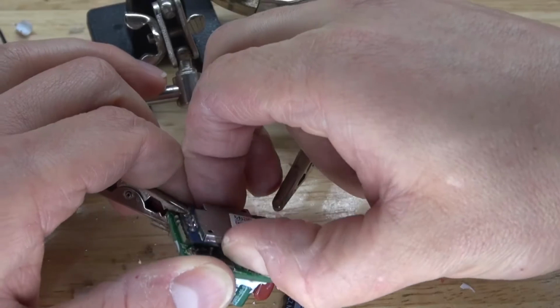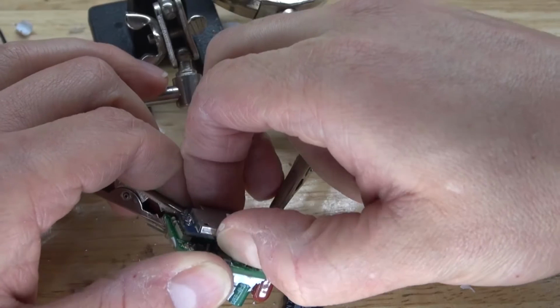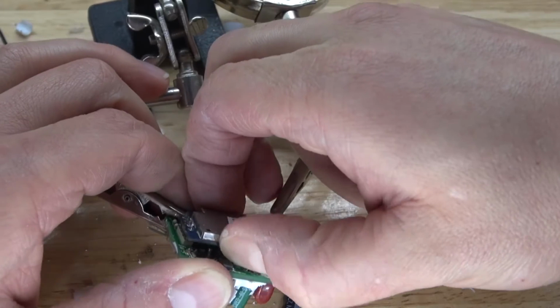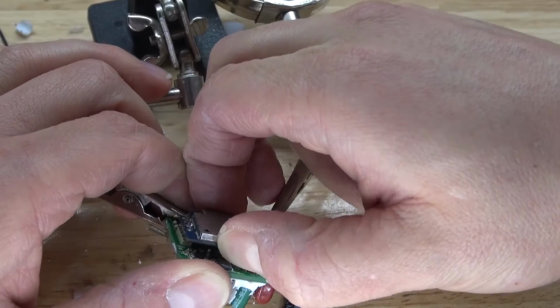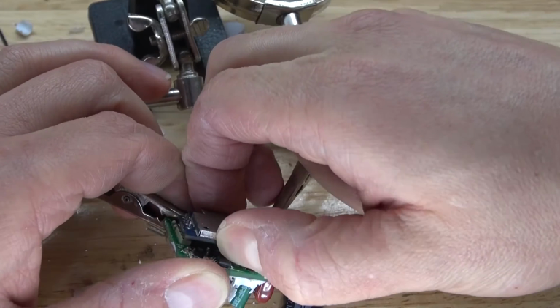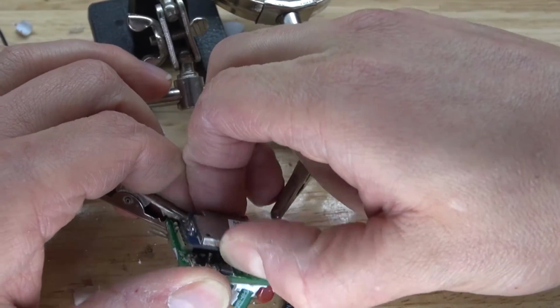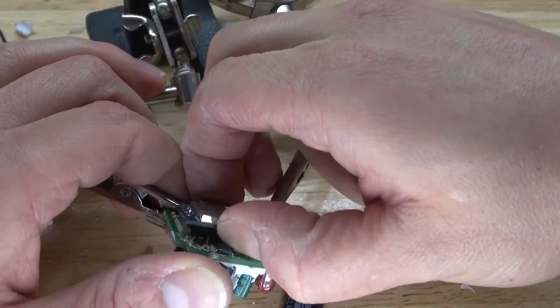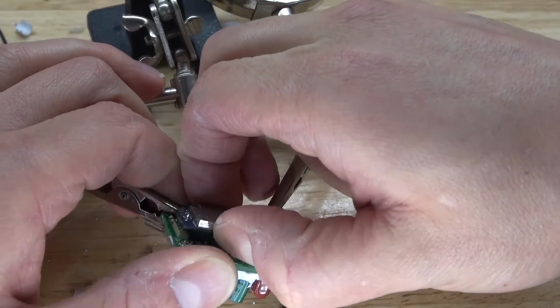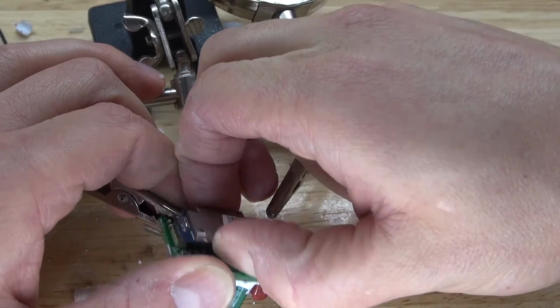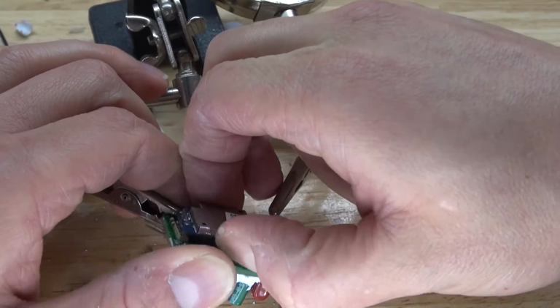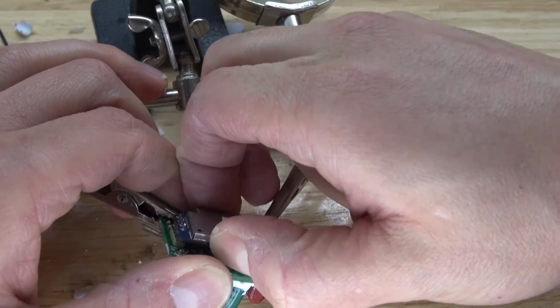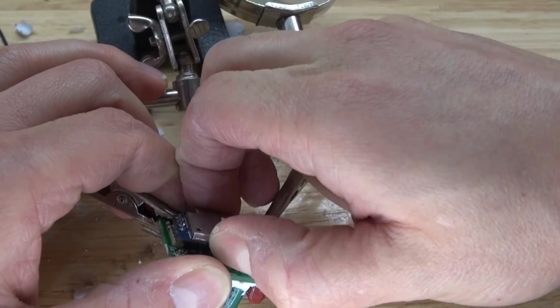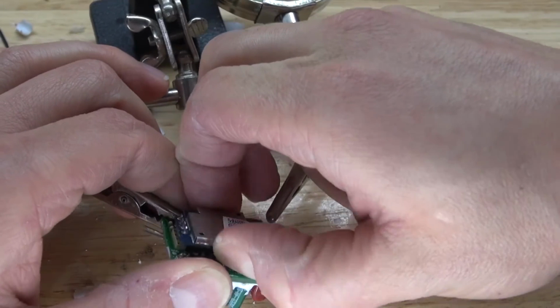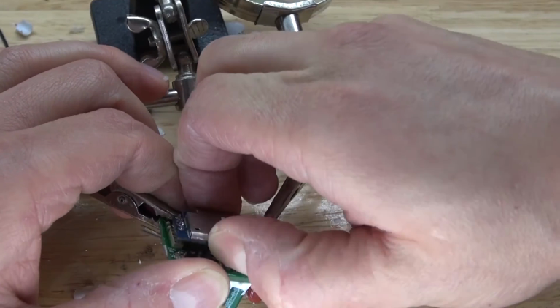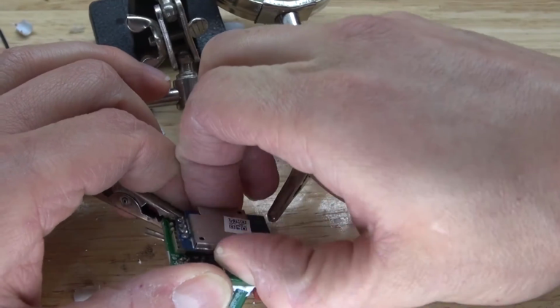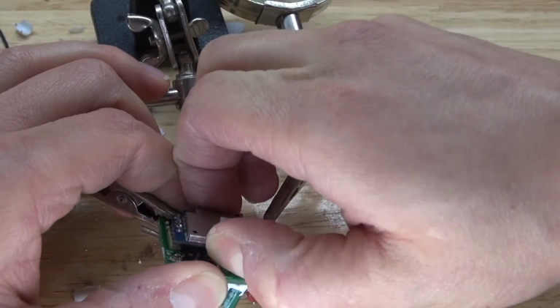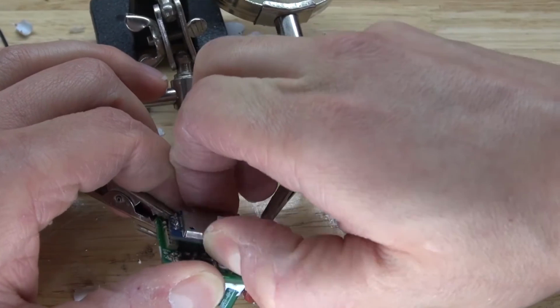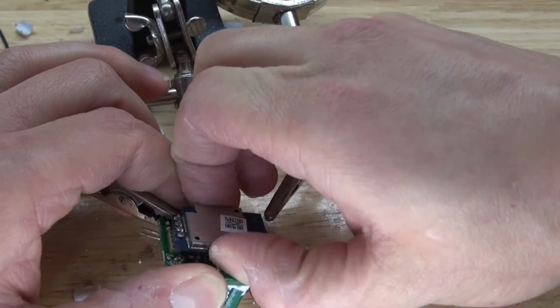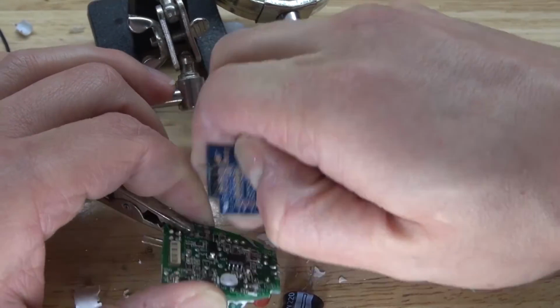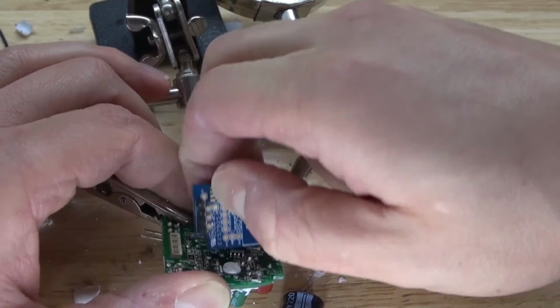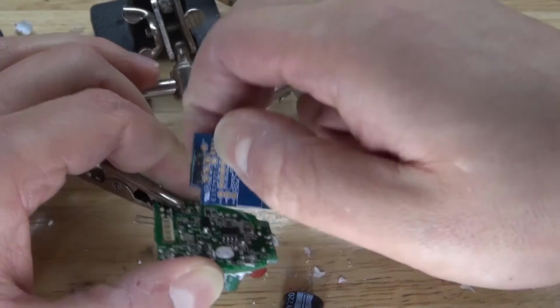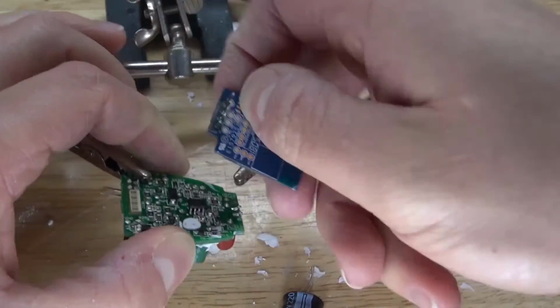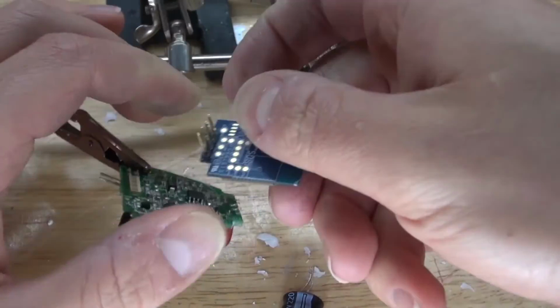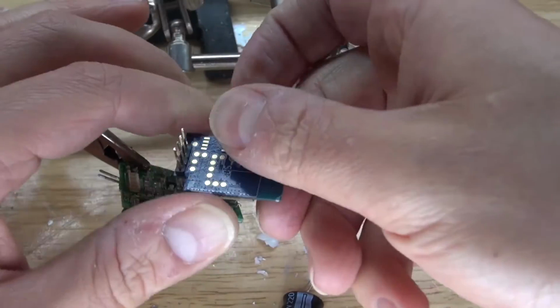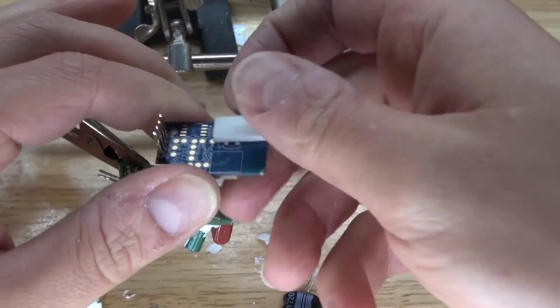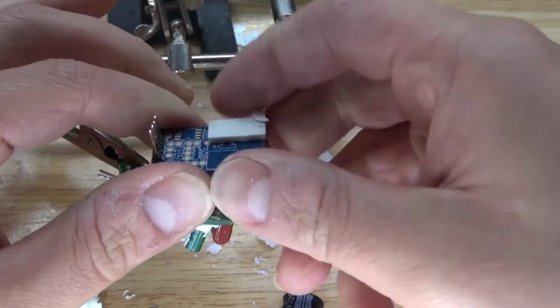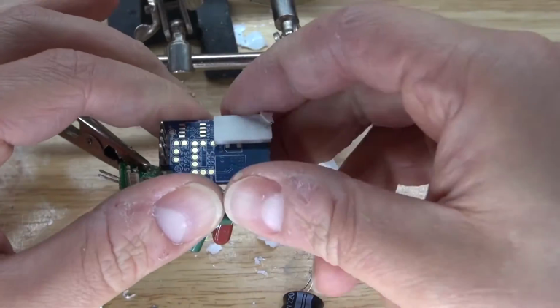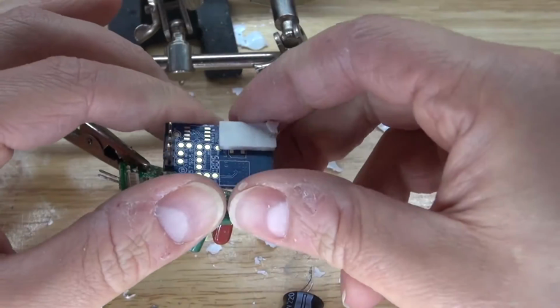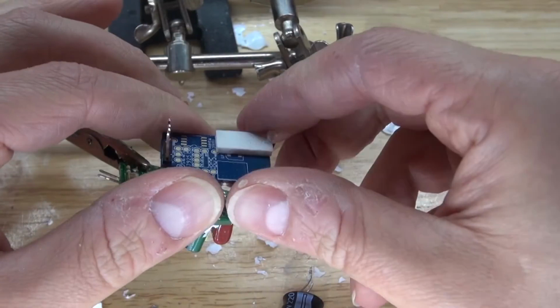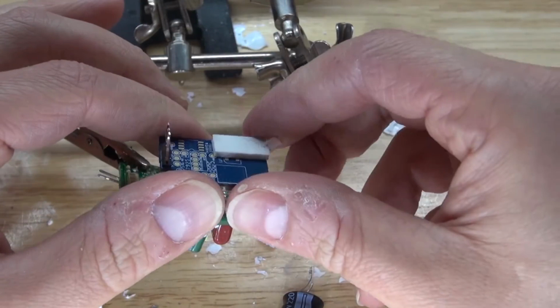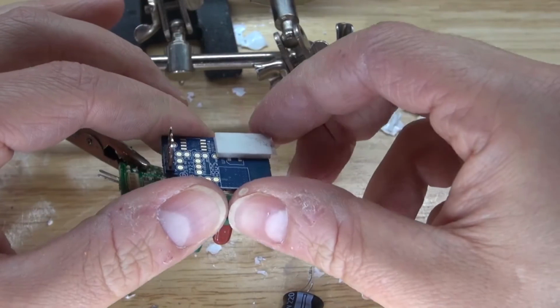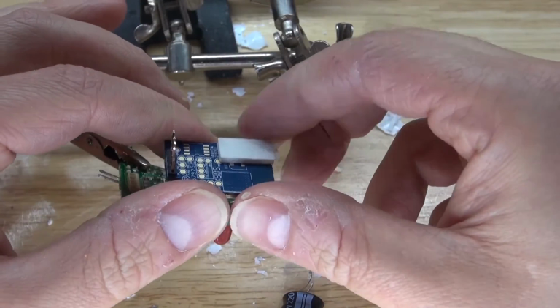So now I'm going to go and see if I can remove this Wi-Fi board and be able to salvage its components.